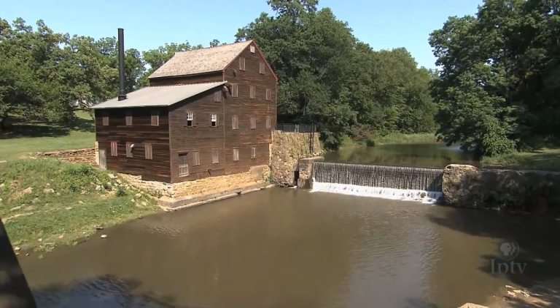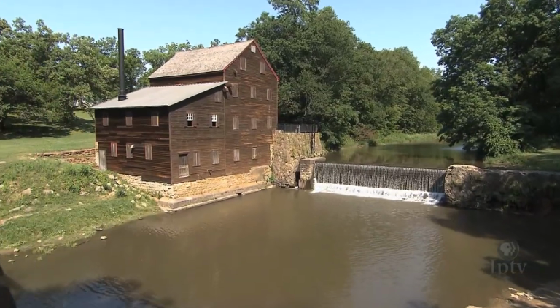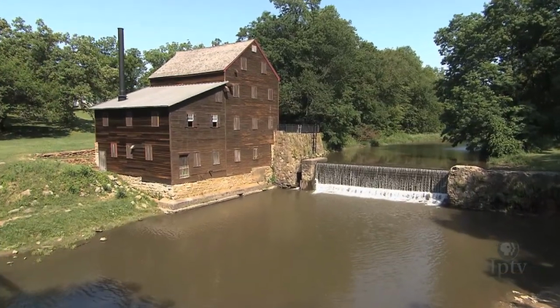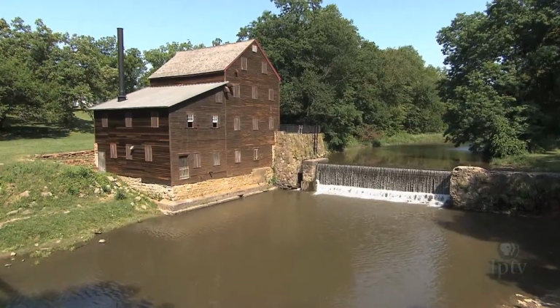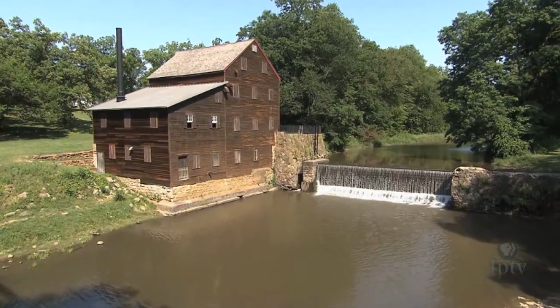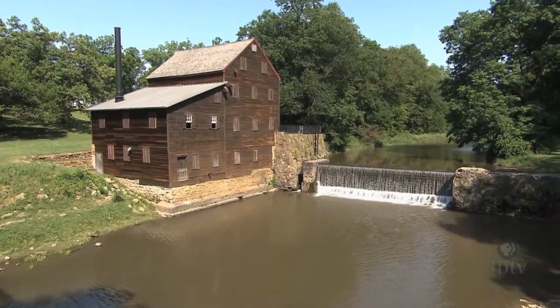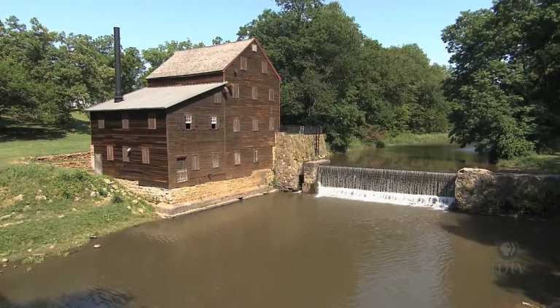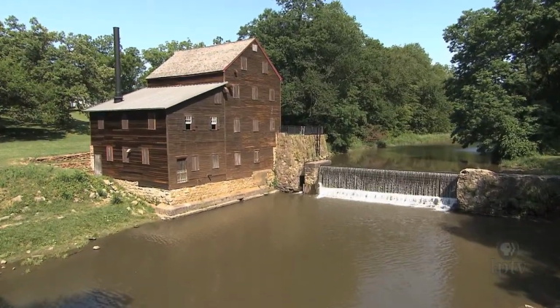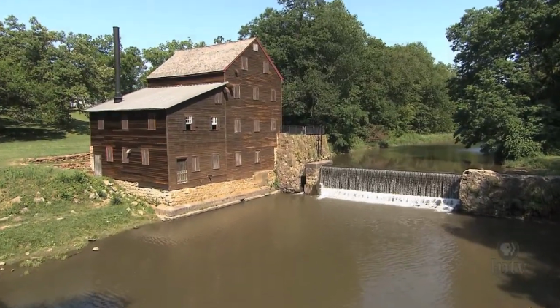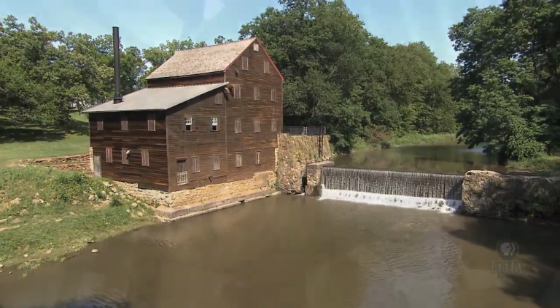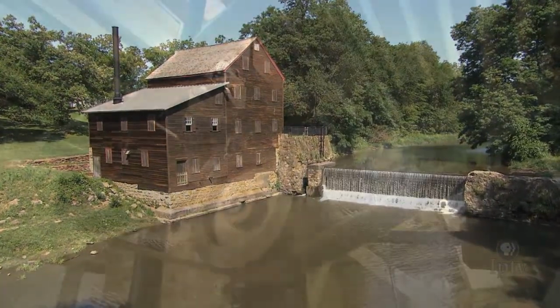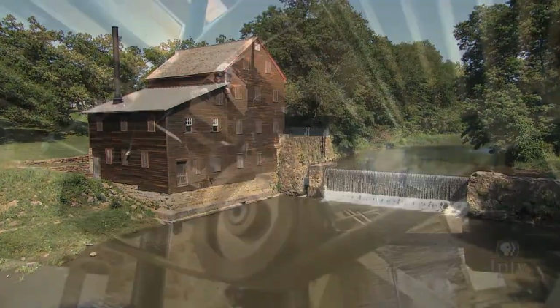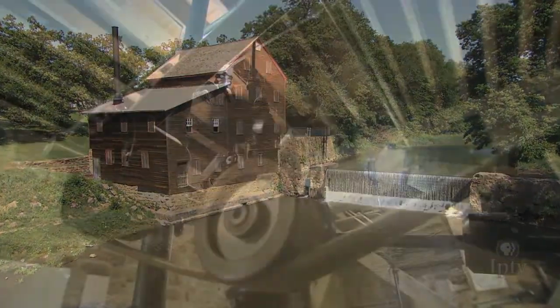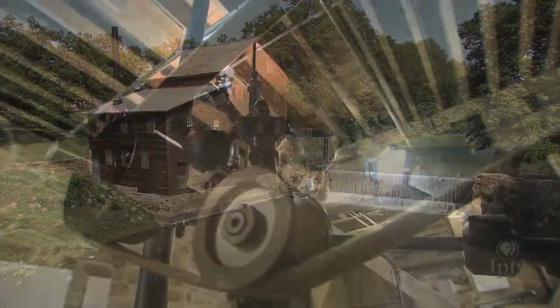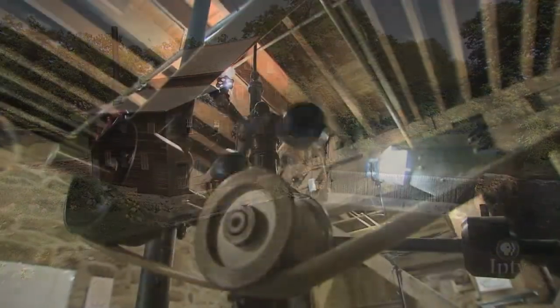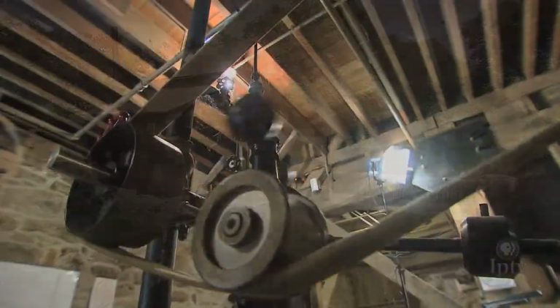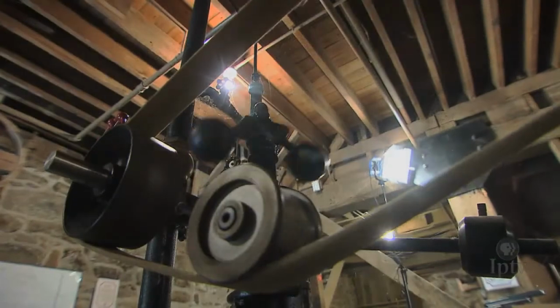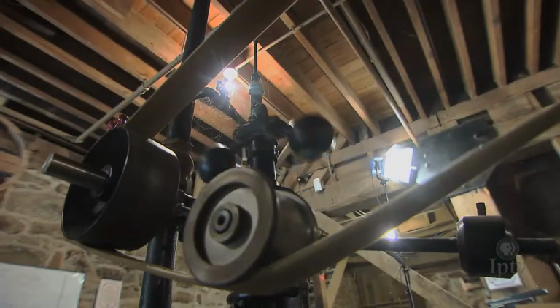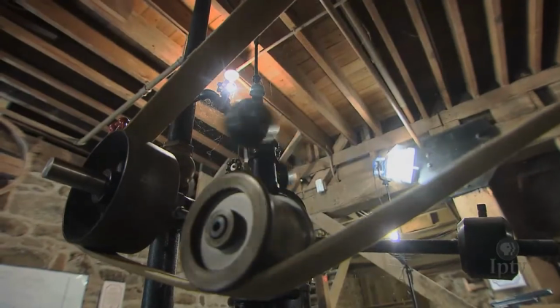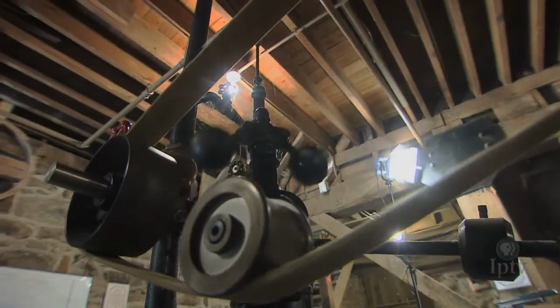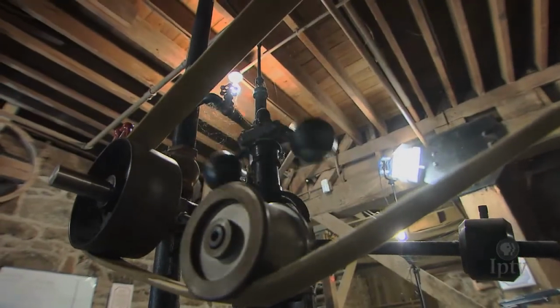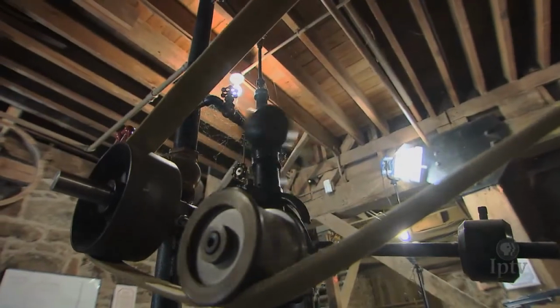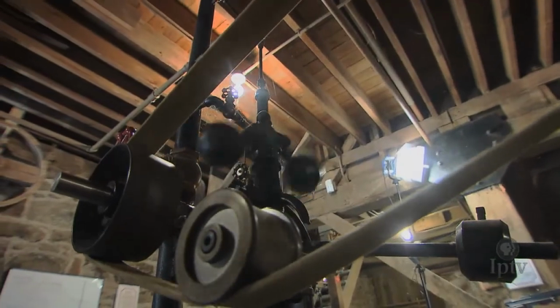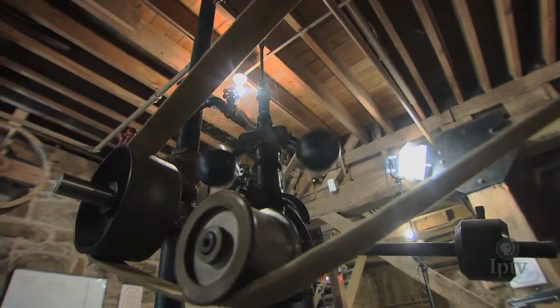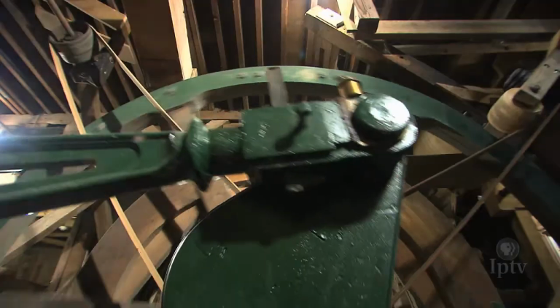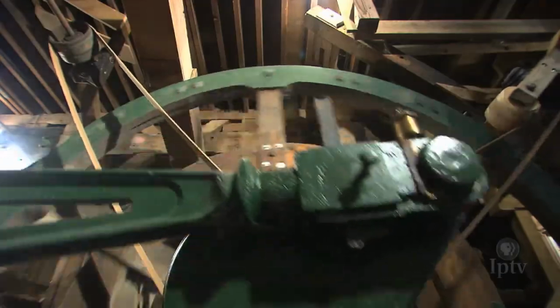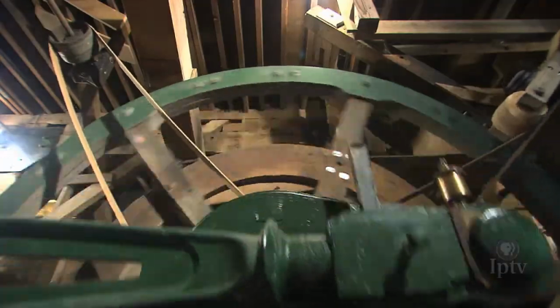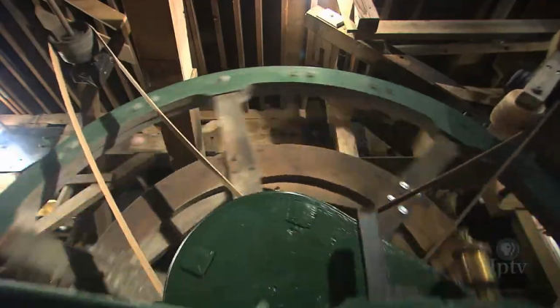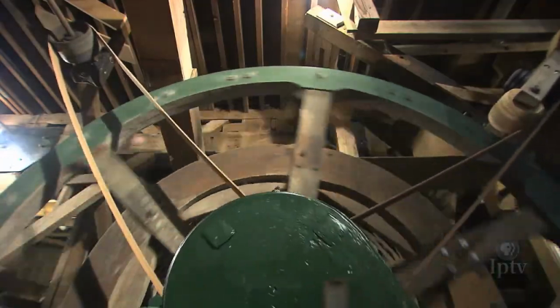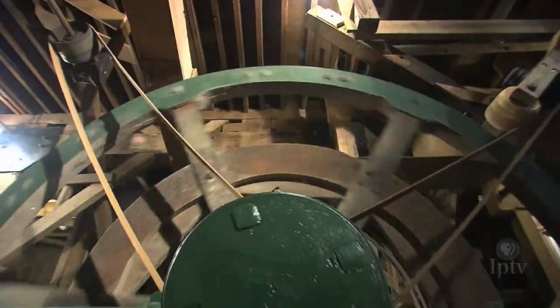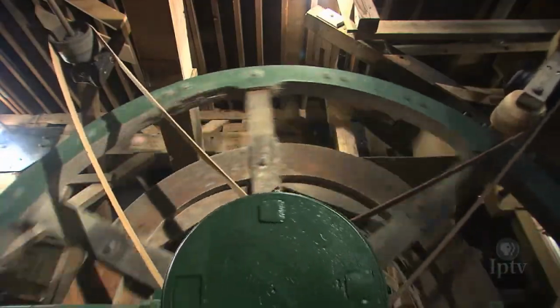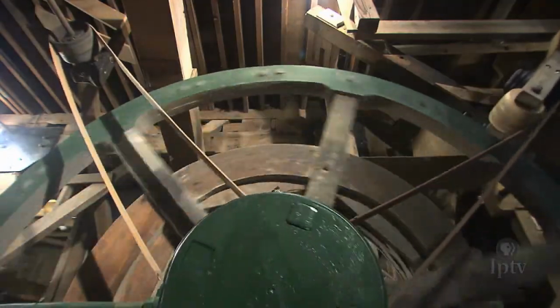Part relic, part museum, the grist mill is a living, breathing, chugging trip back in time.